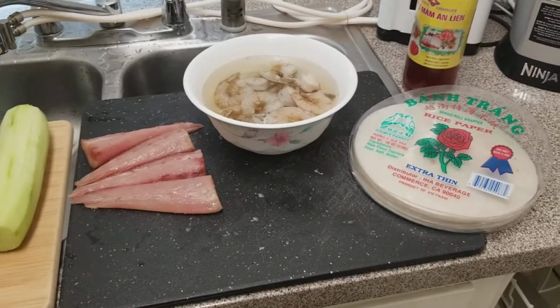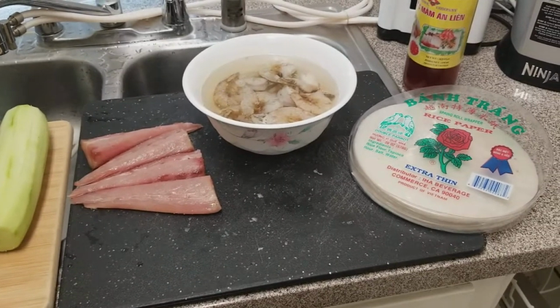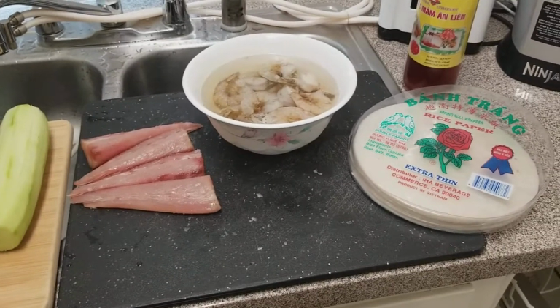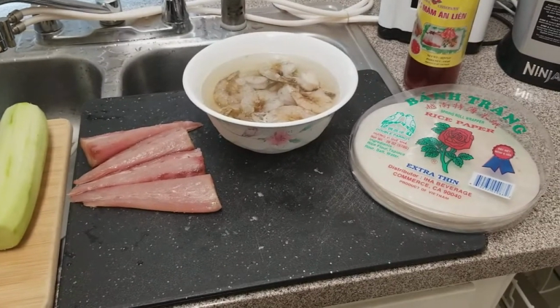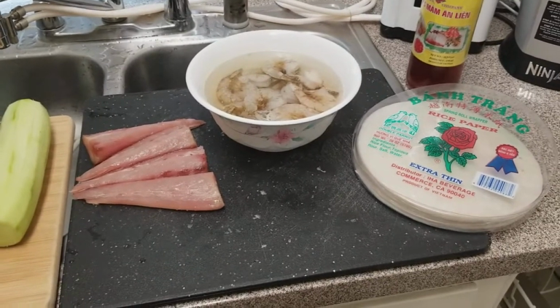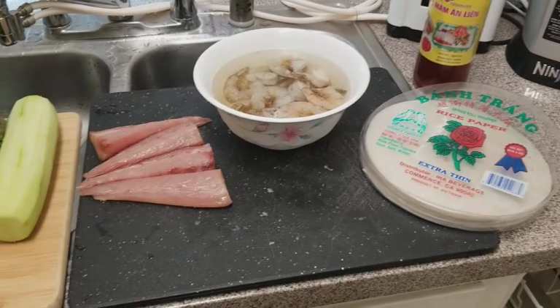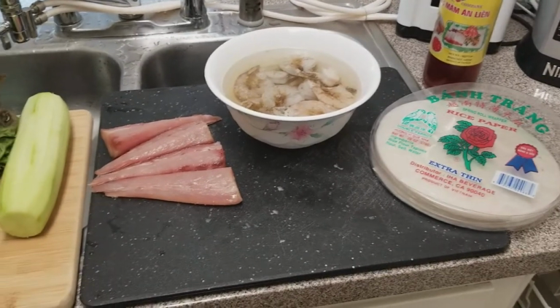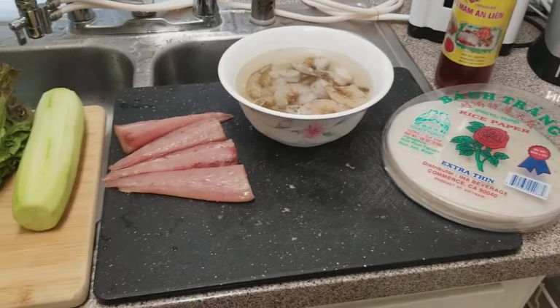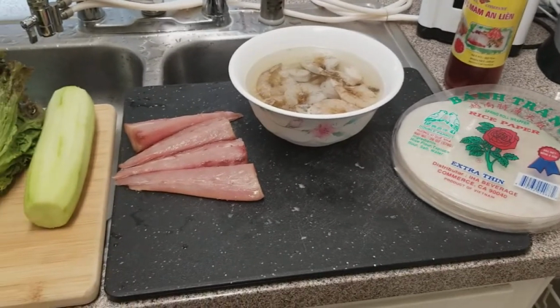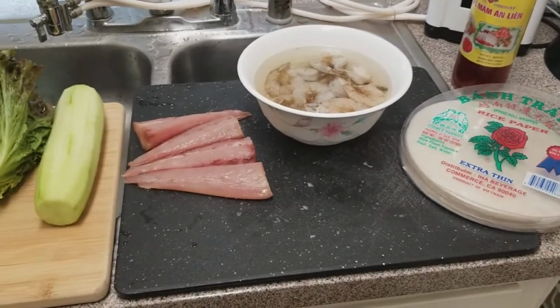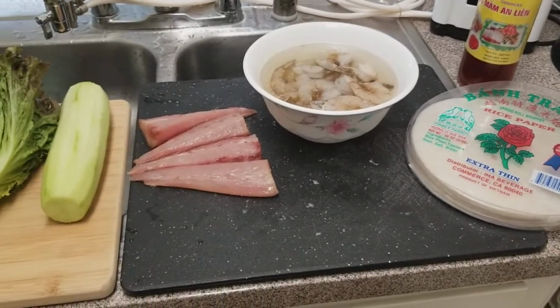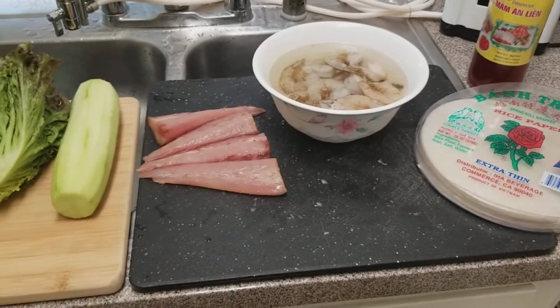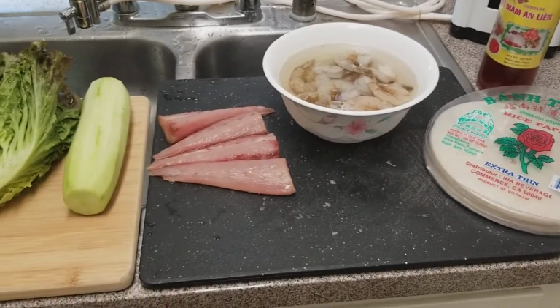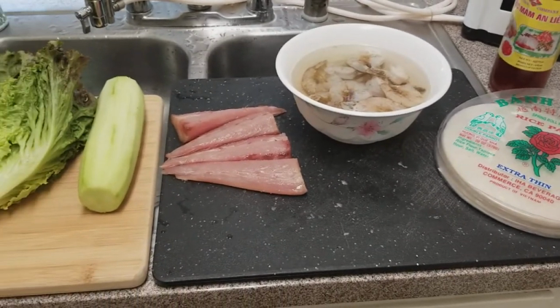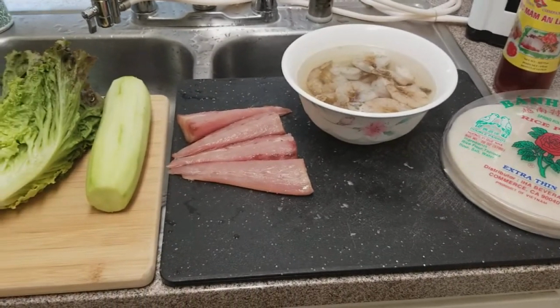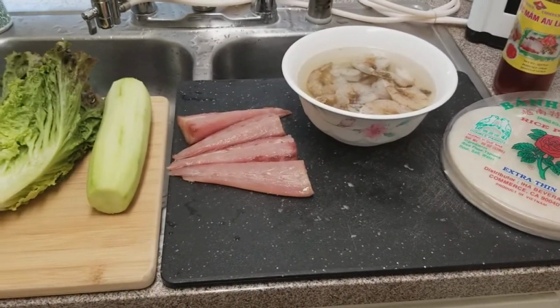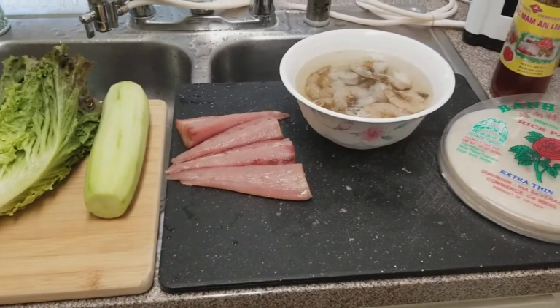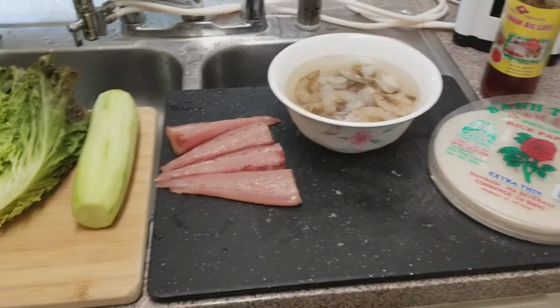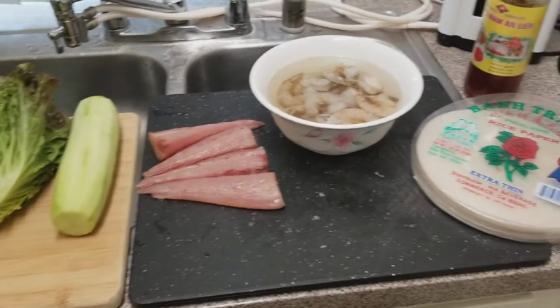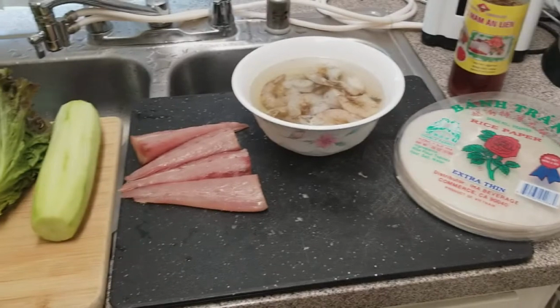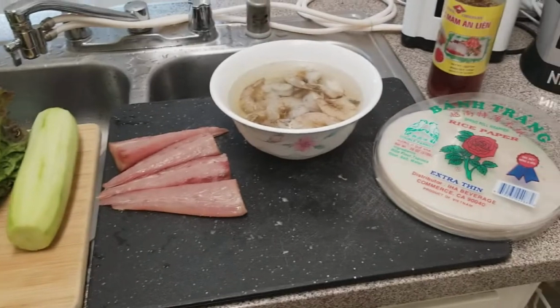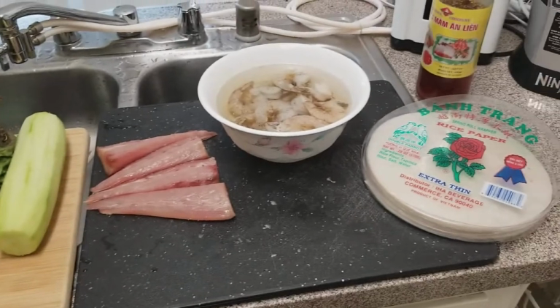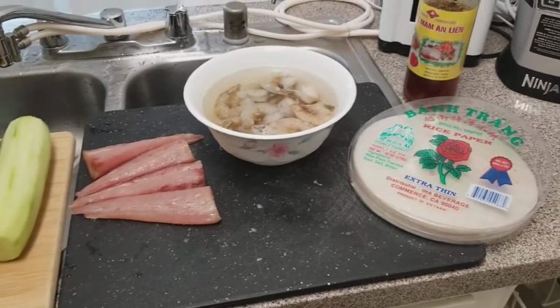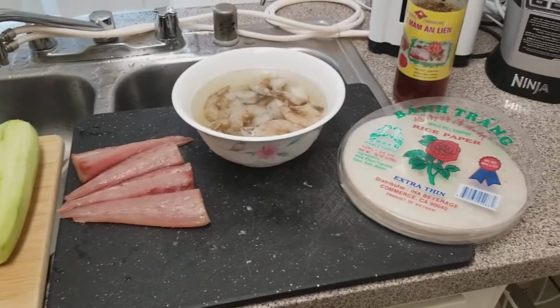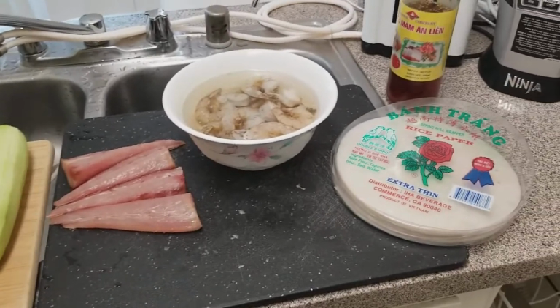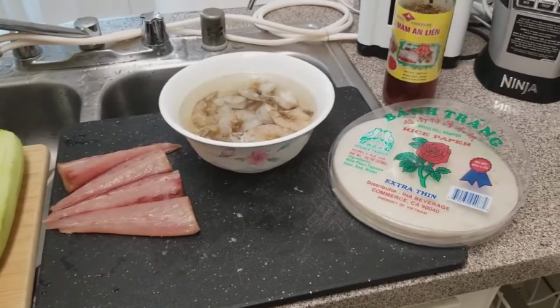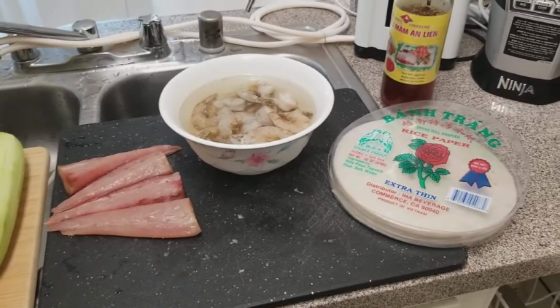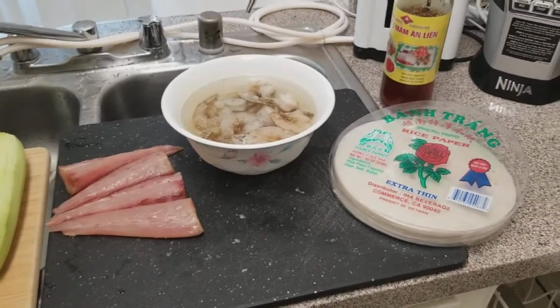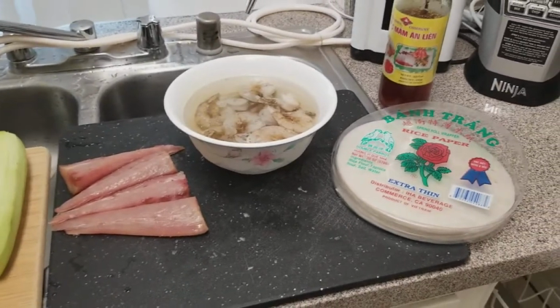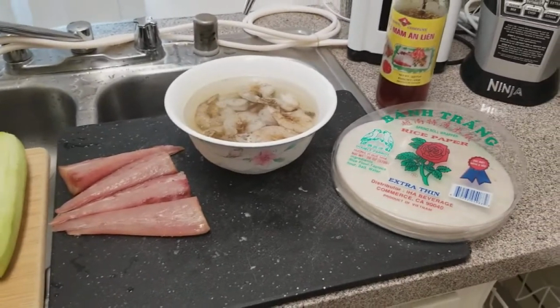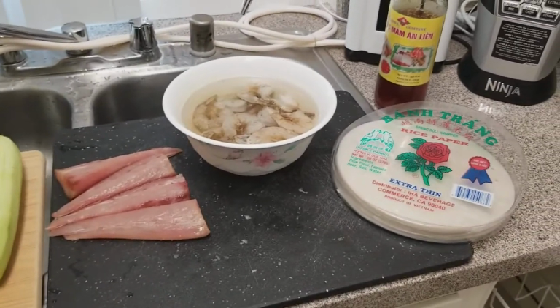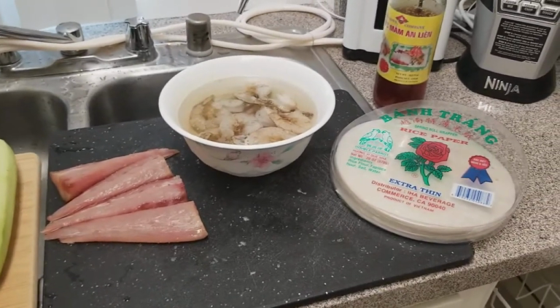I'm going to be making yellowtail shrimp spring roll. Here are the ingredients that I'm using.